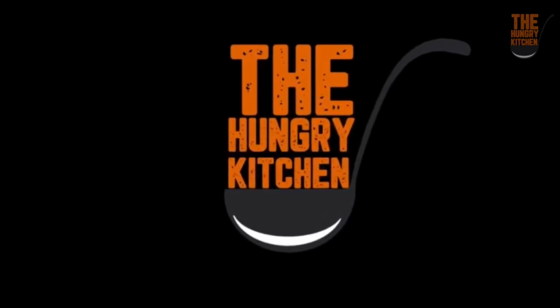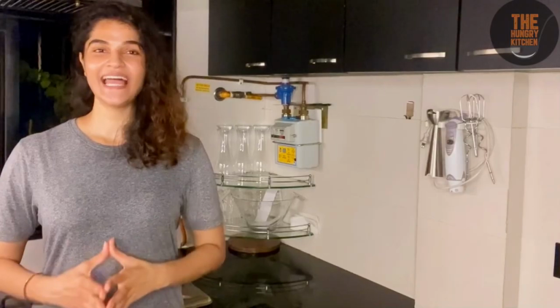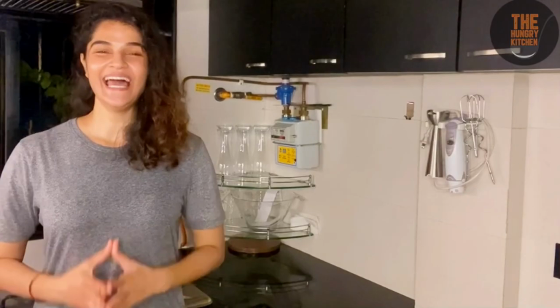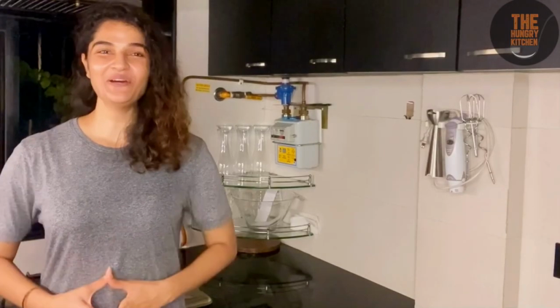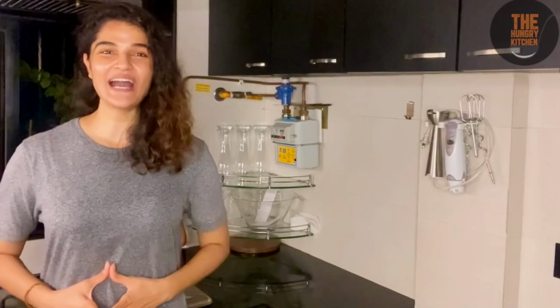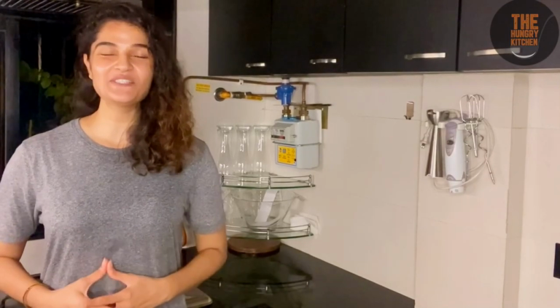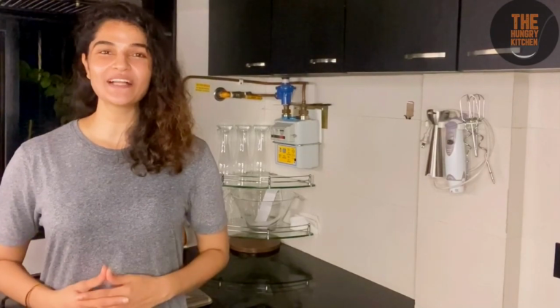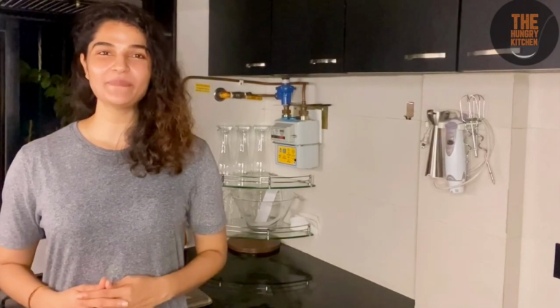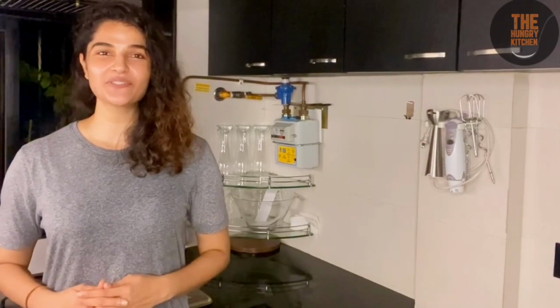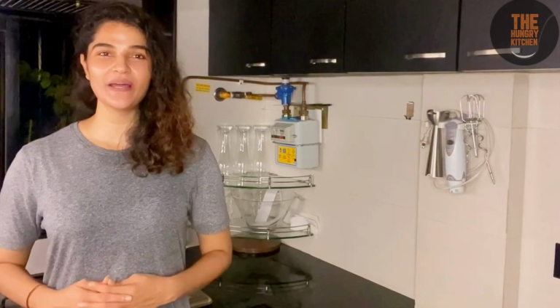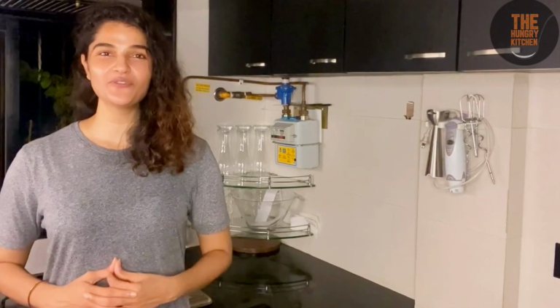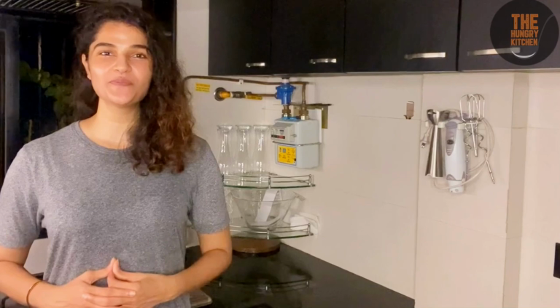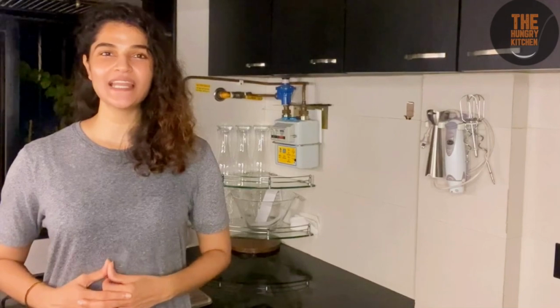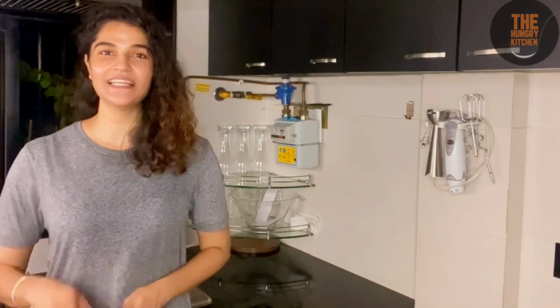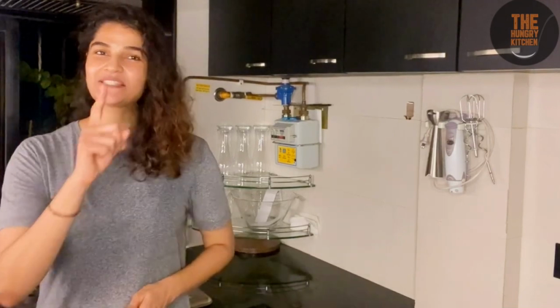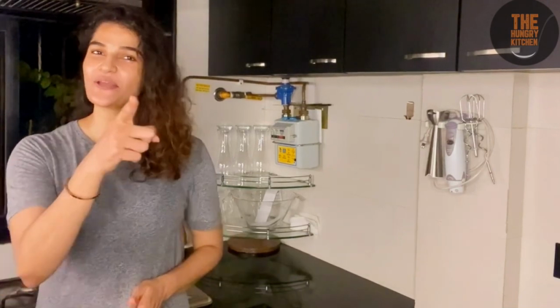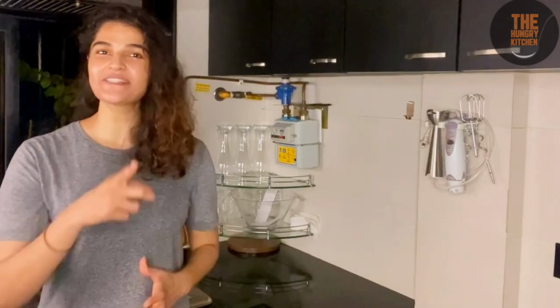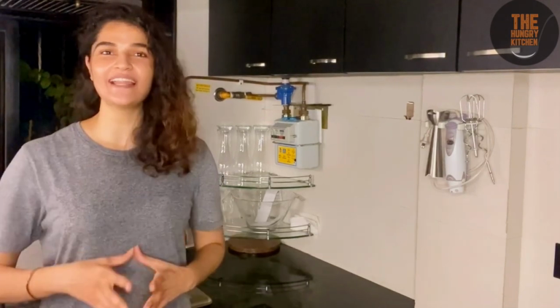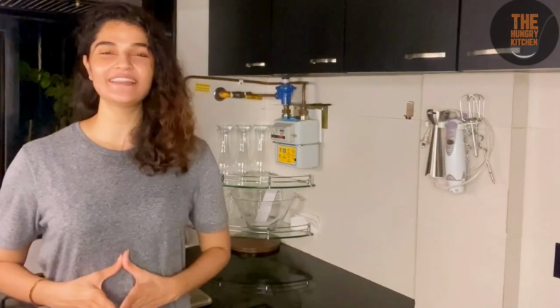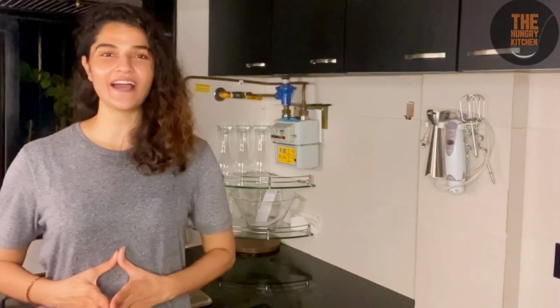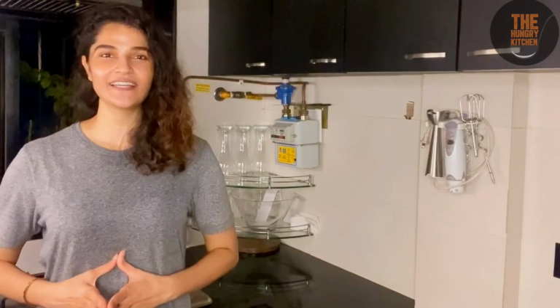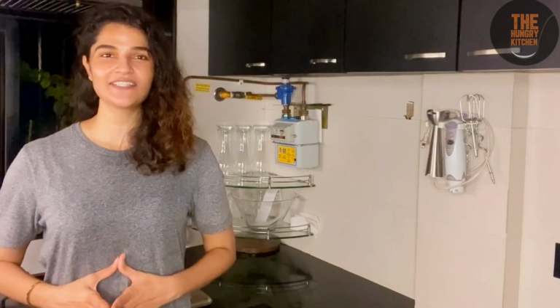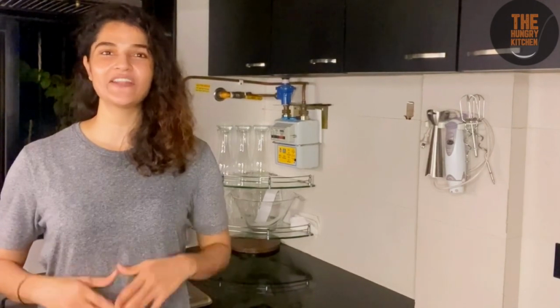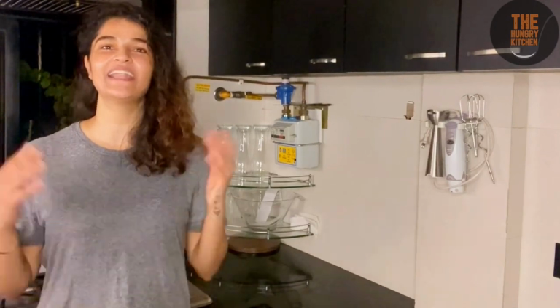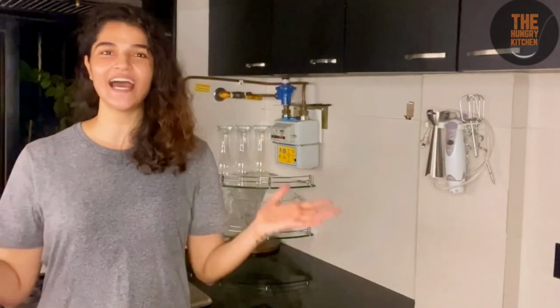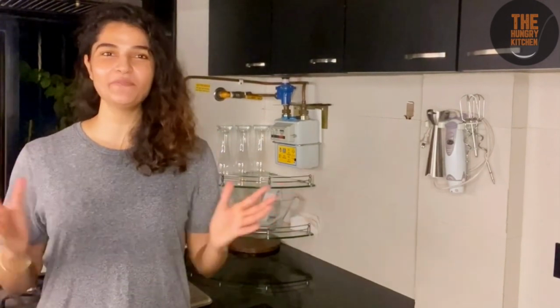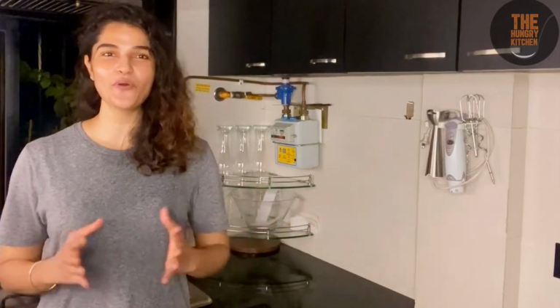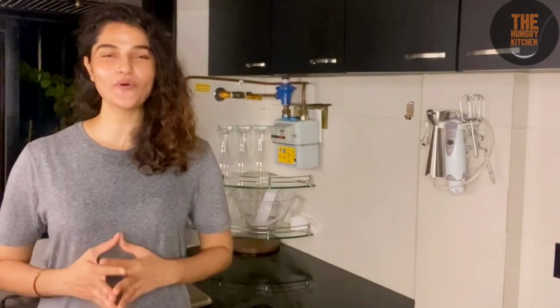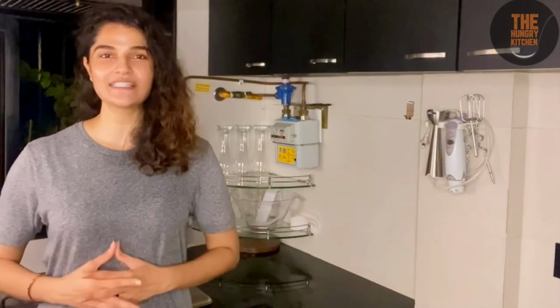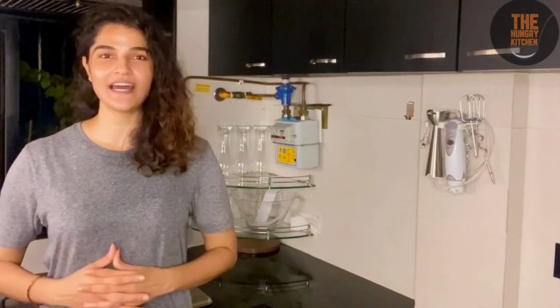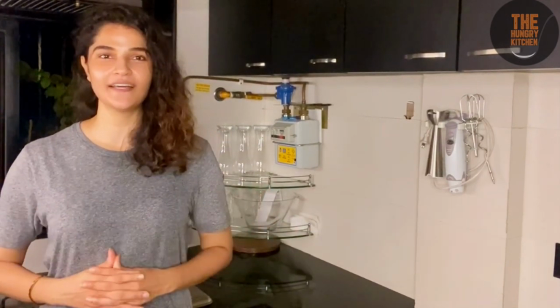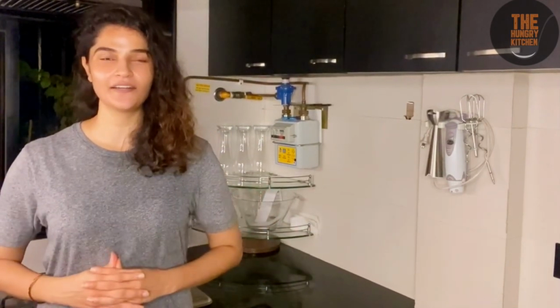Hello guys, welcome back to my YouTube channel. It's your channel, The Hungry Kitchen, and I am your host Neha Thagar.